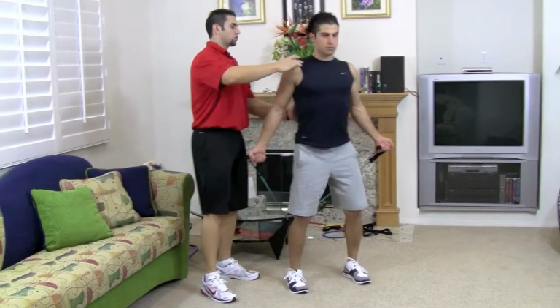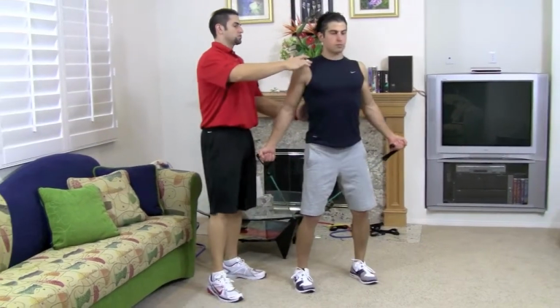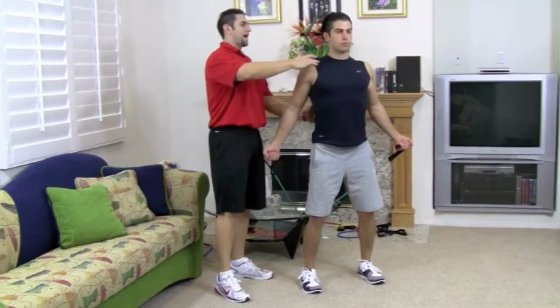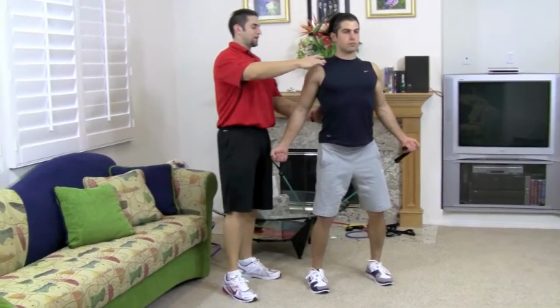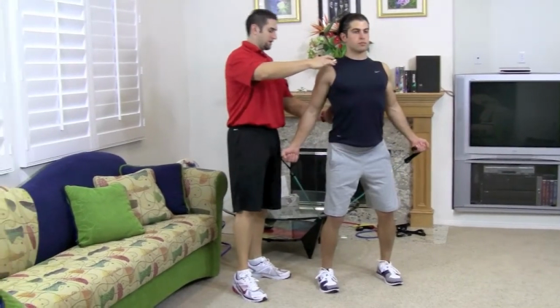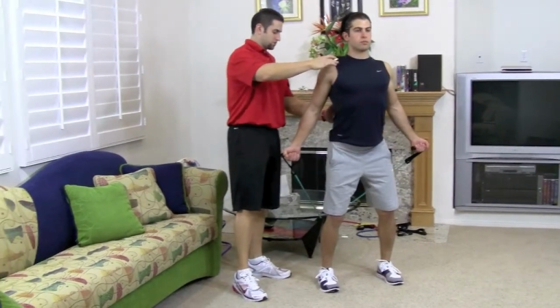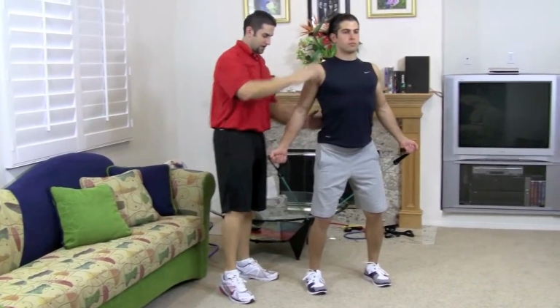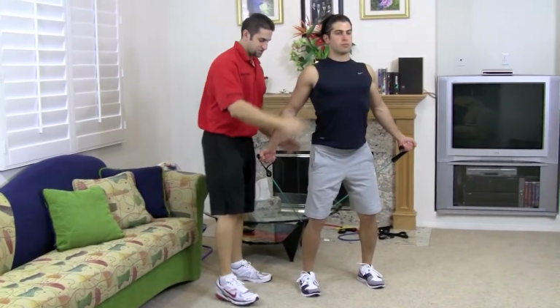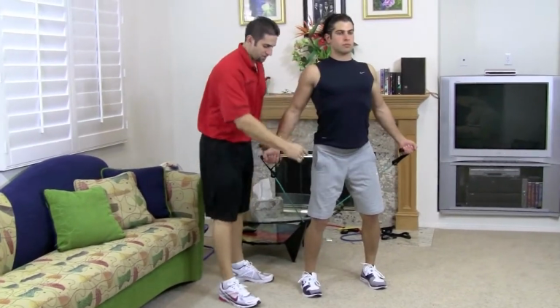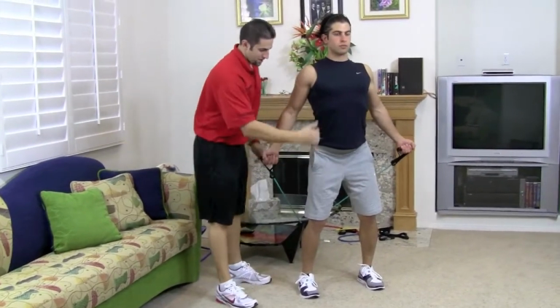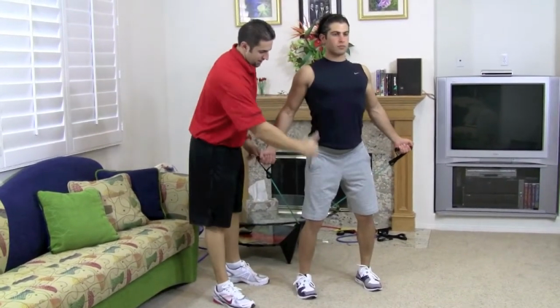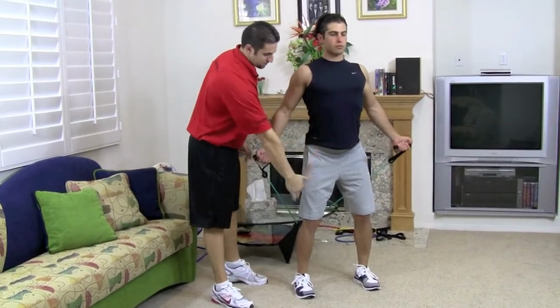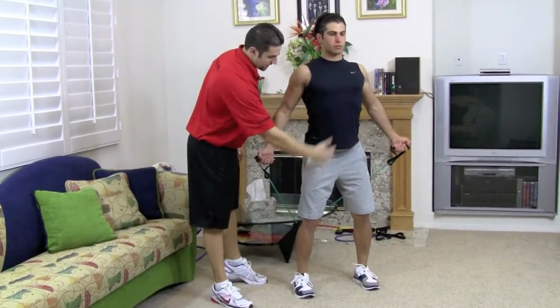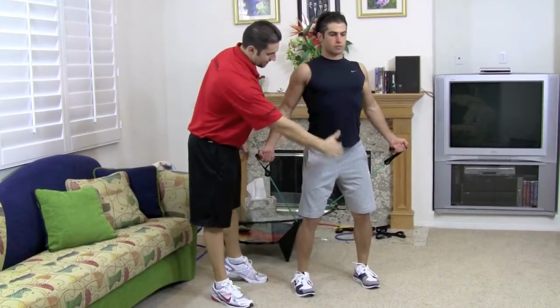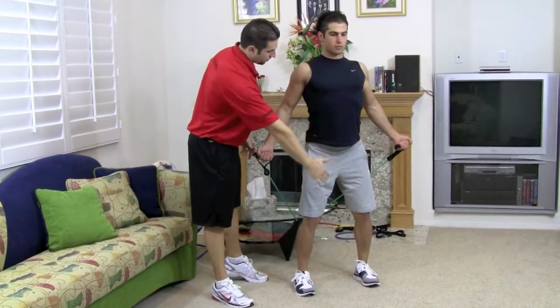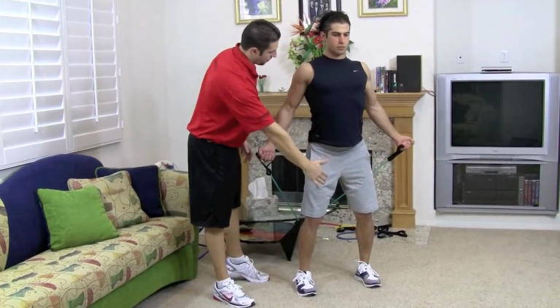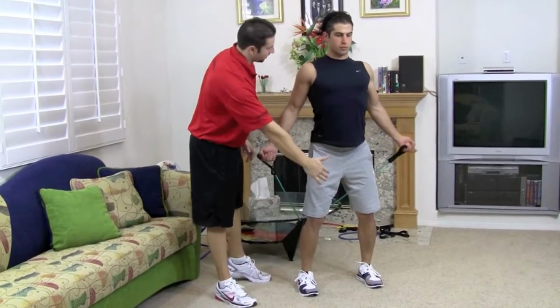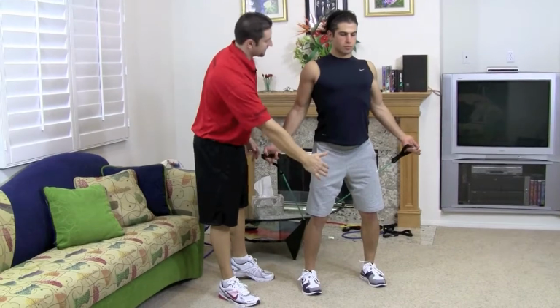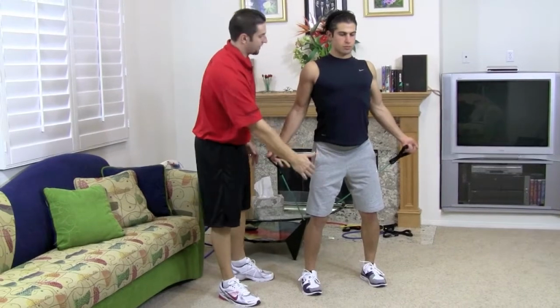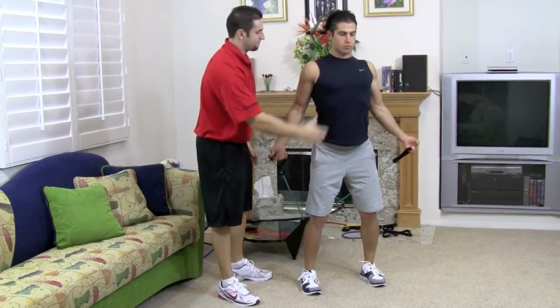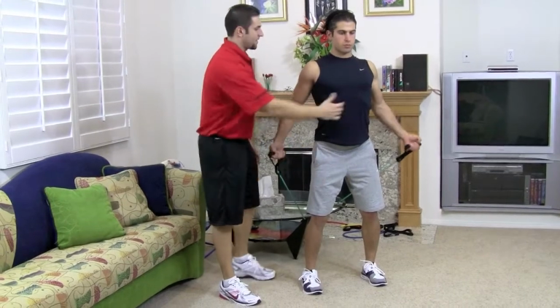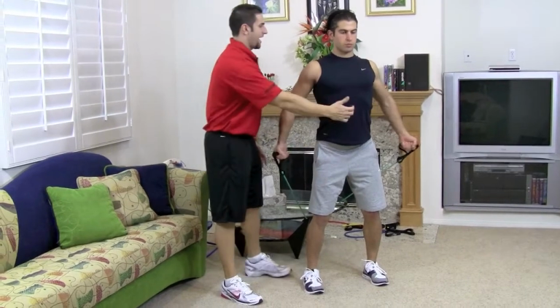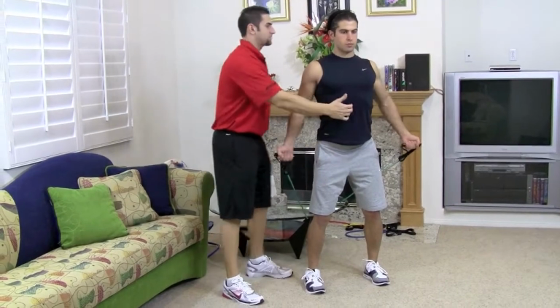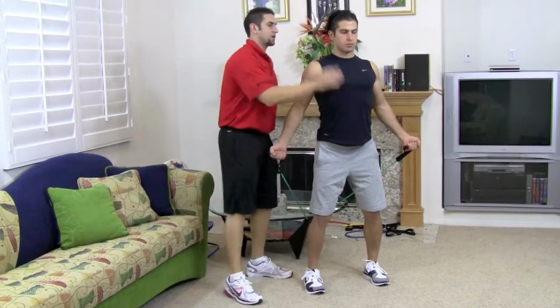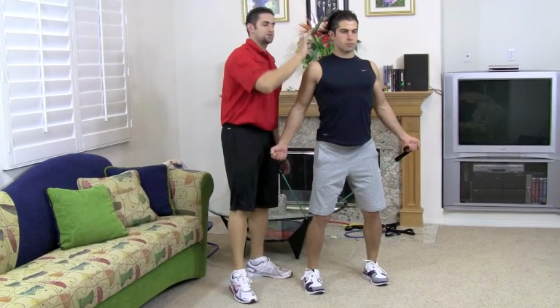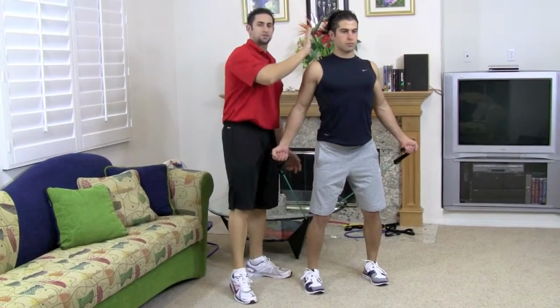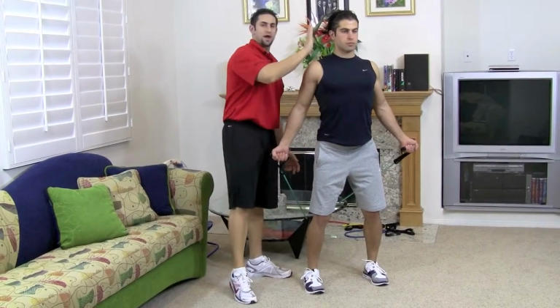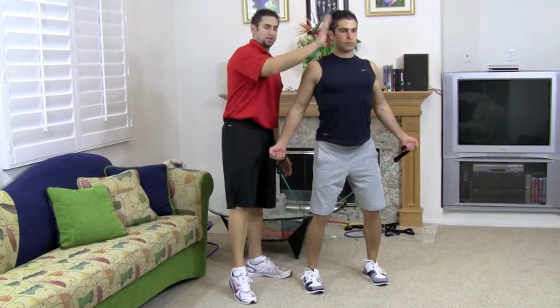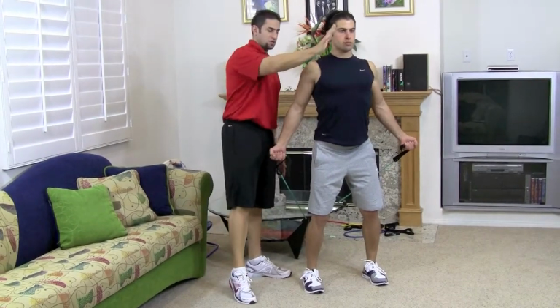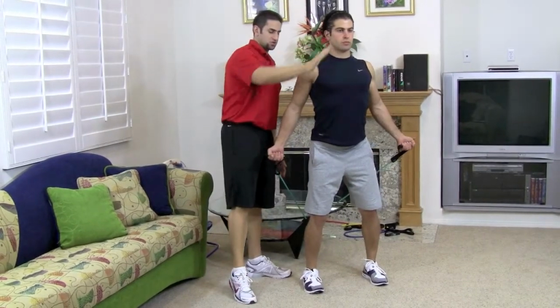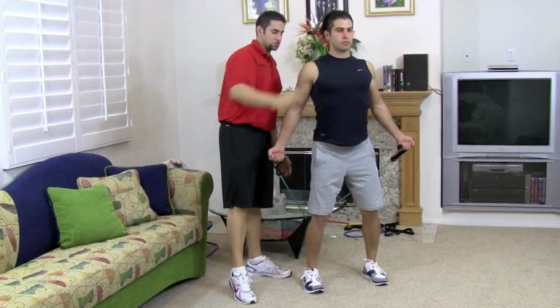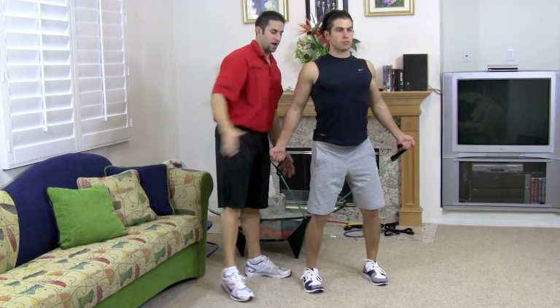Shoulders back and down, chest up, hip, knee, ankle all lined up. Abs are nice and tight, looking straight ahead.